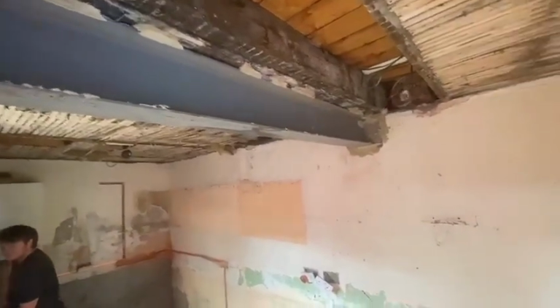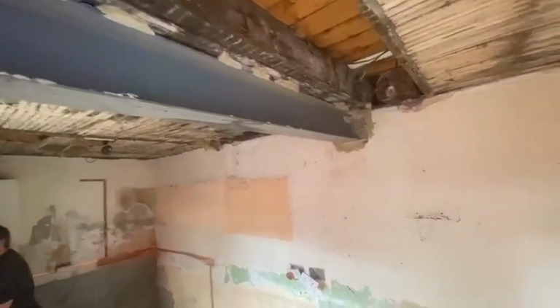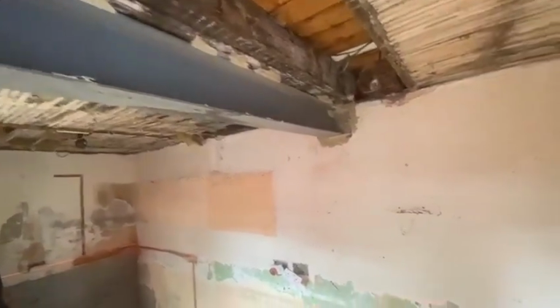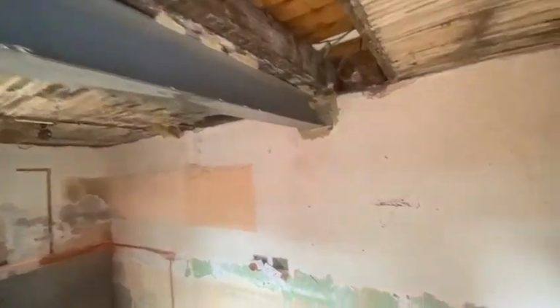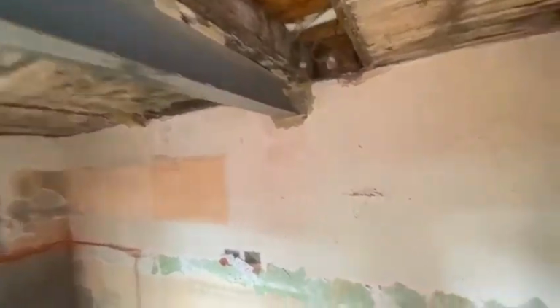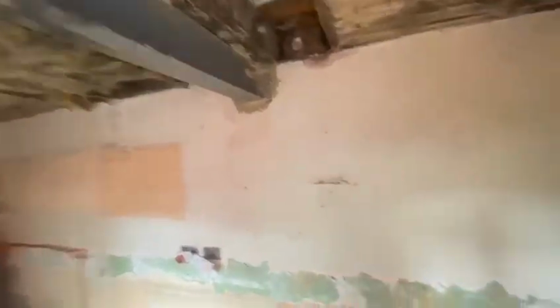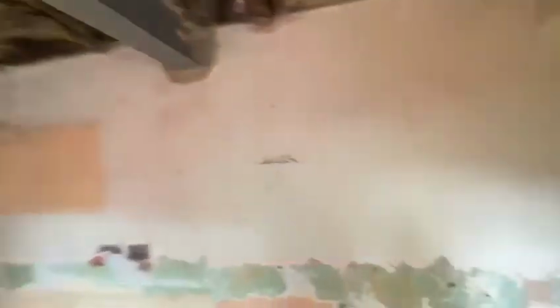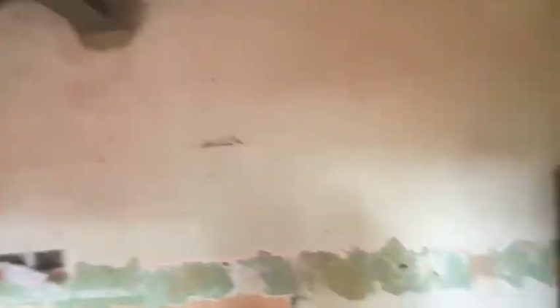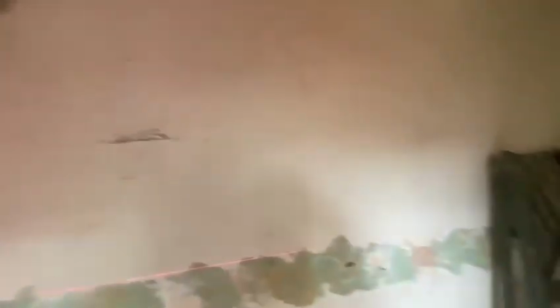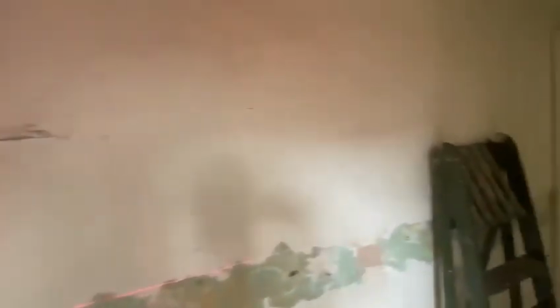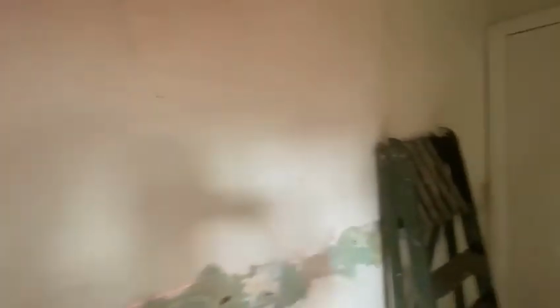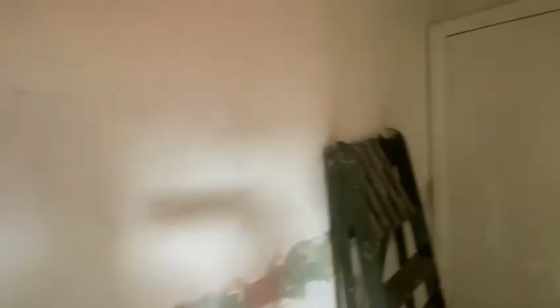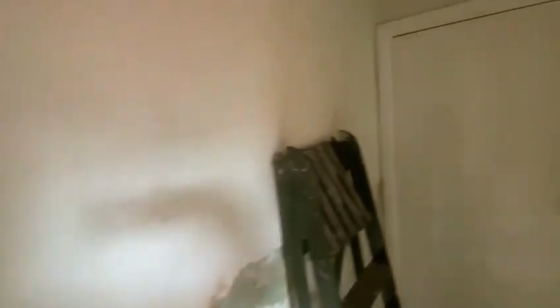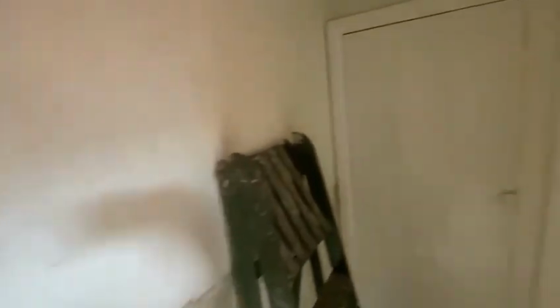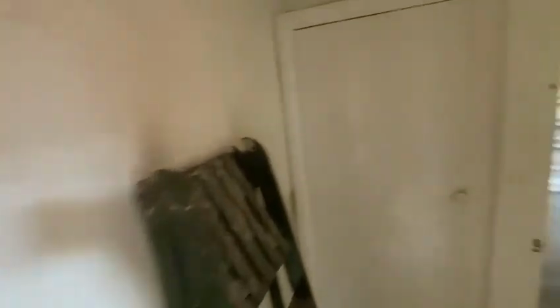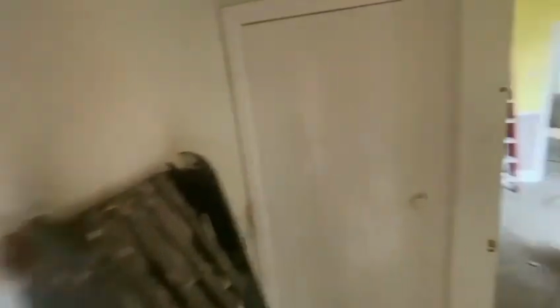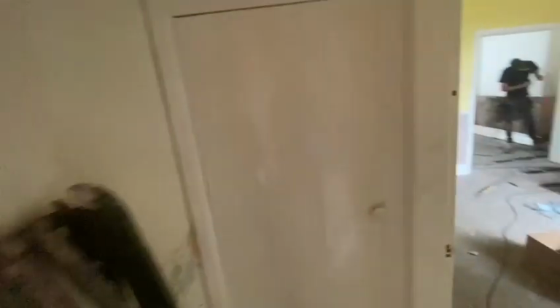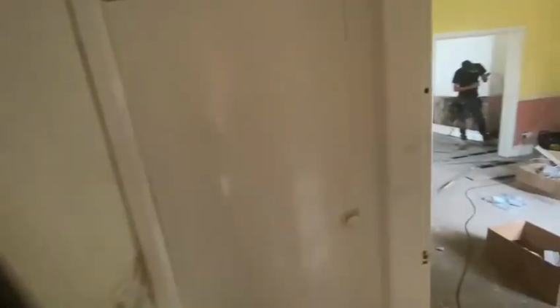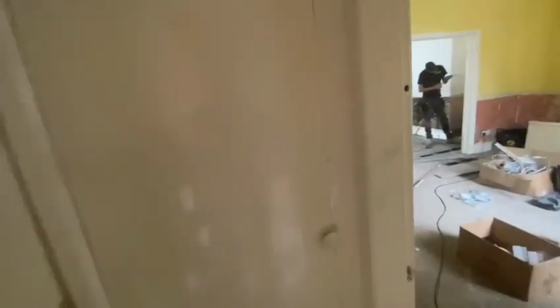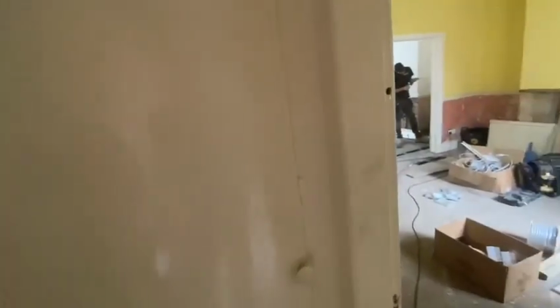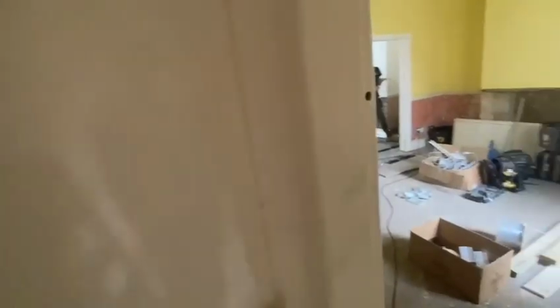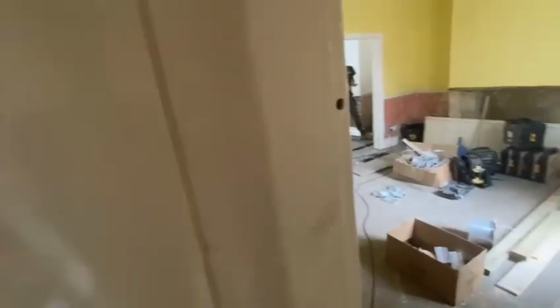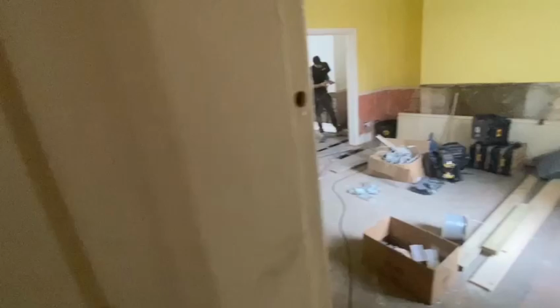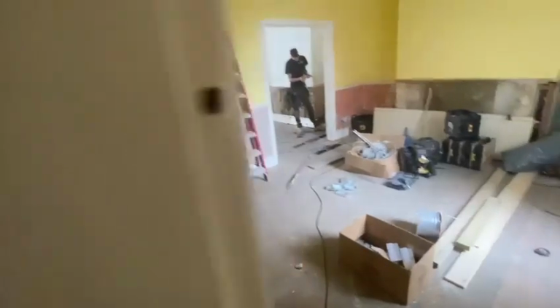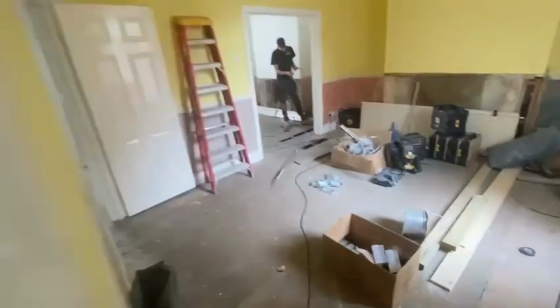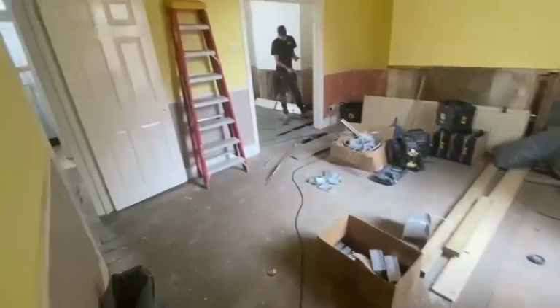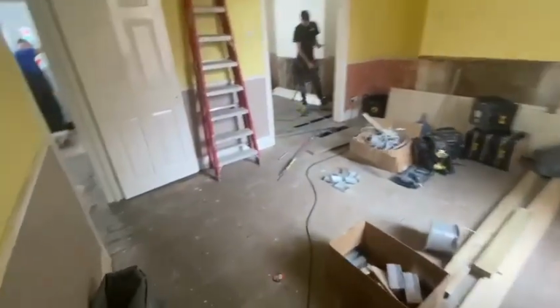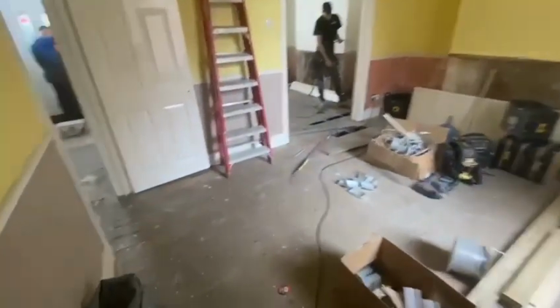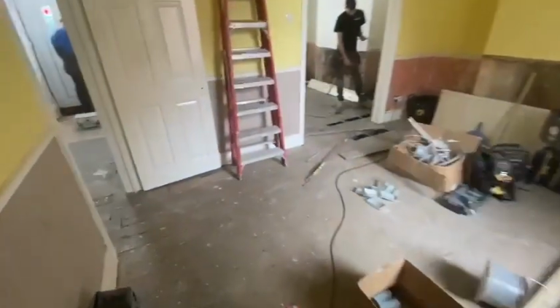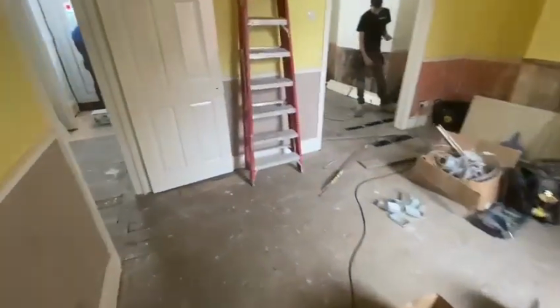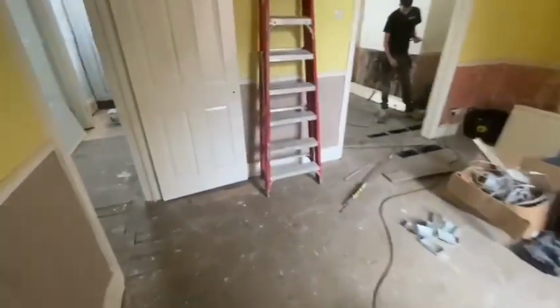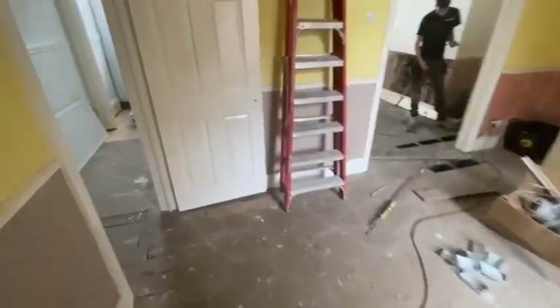Kitchen is on order and expected to be delivered in 2 weeks time.